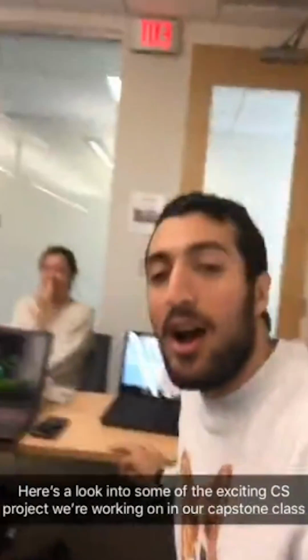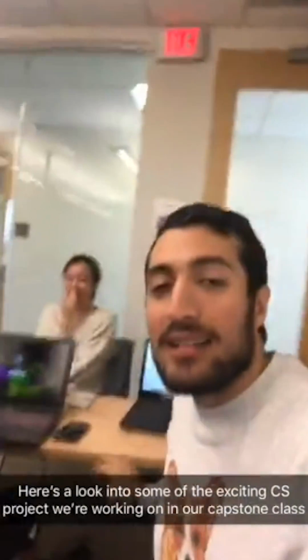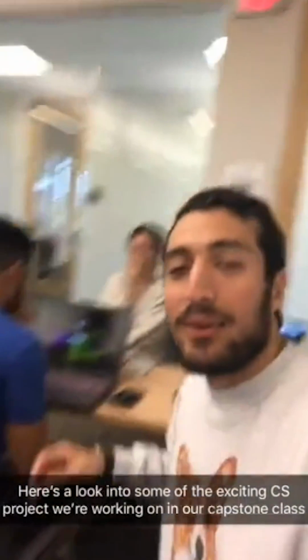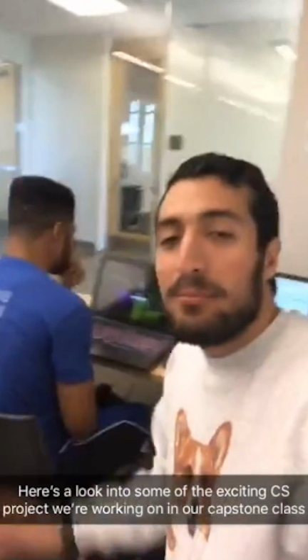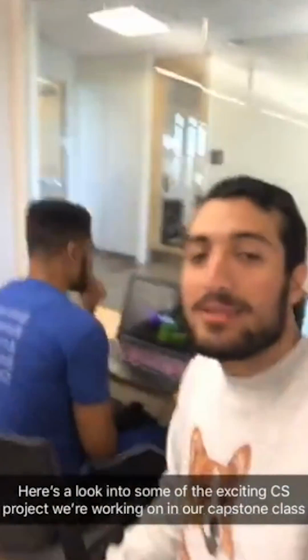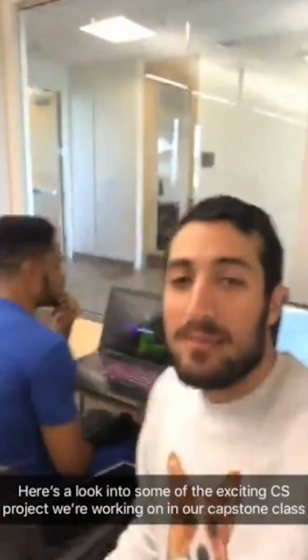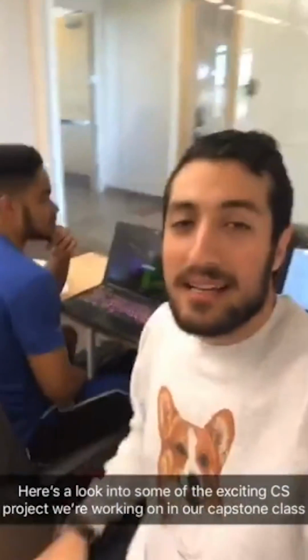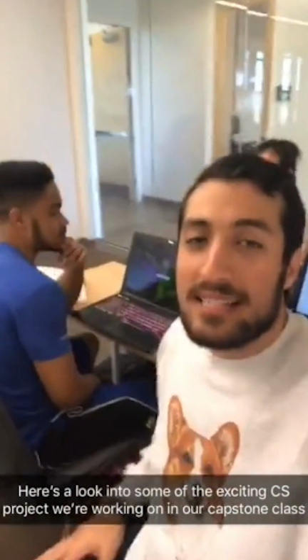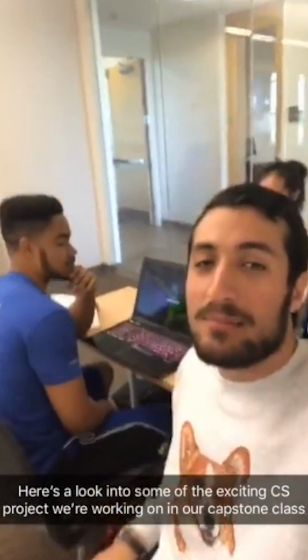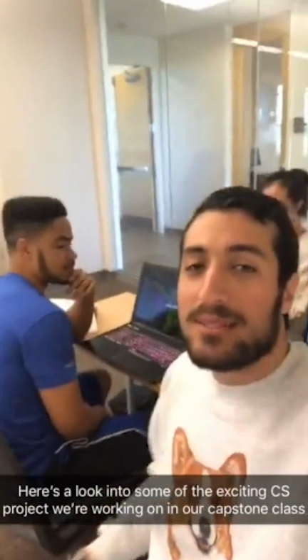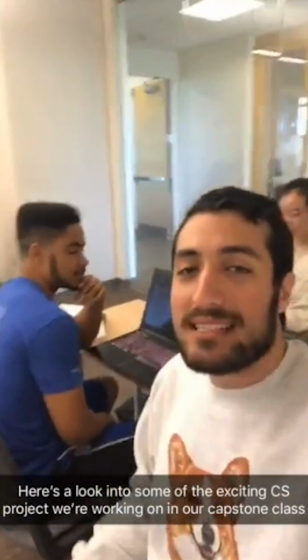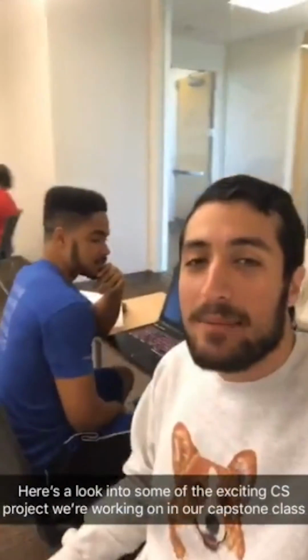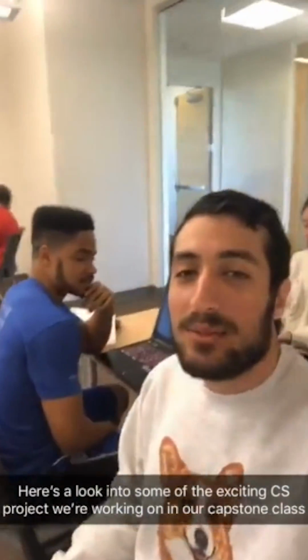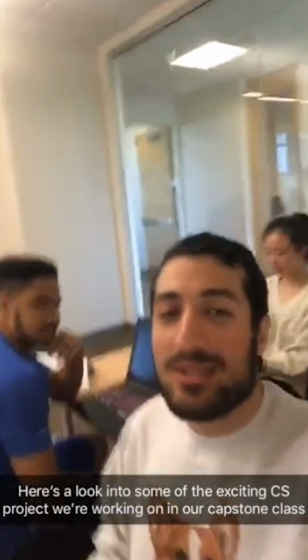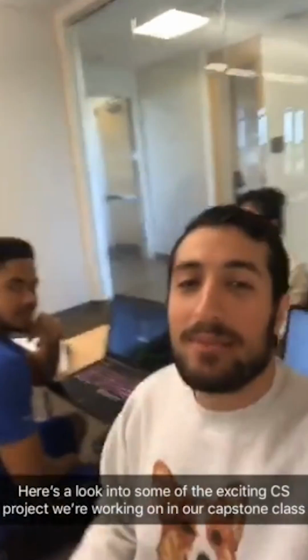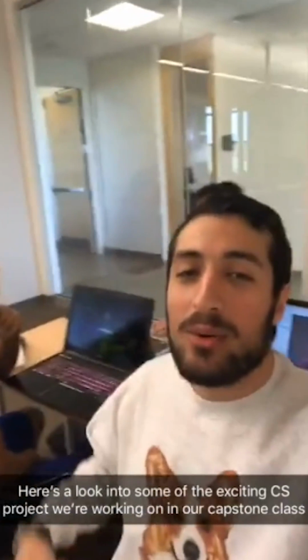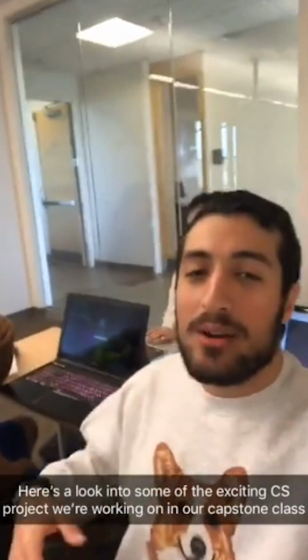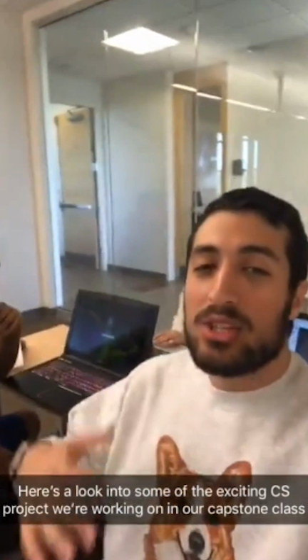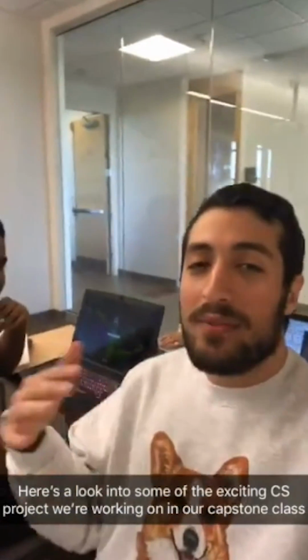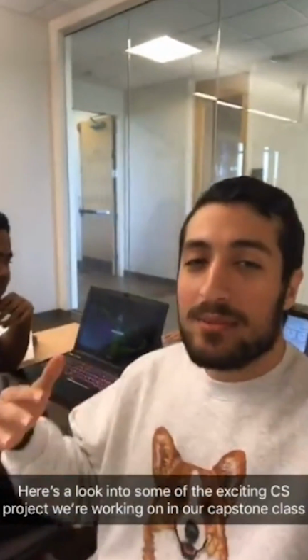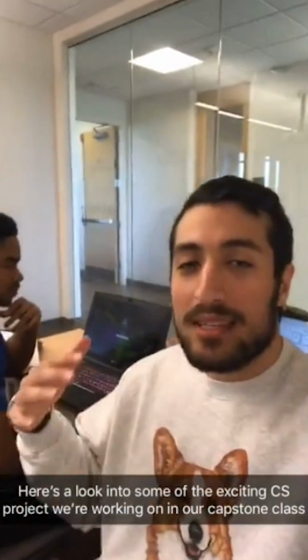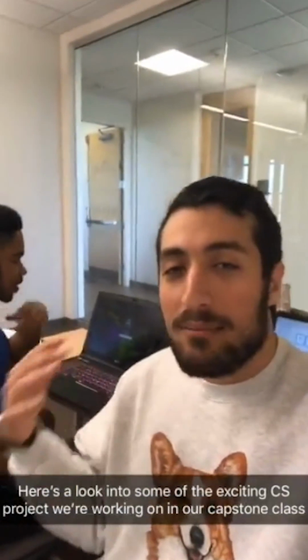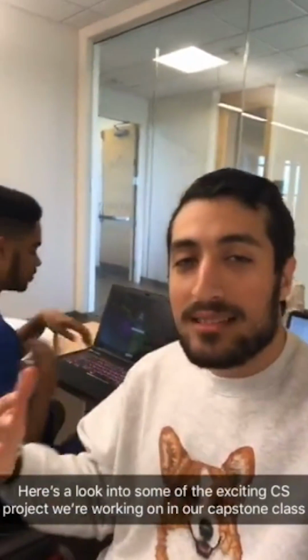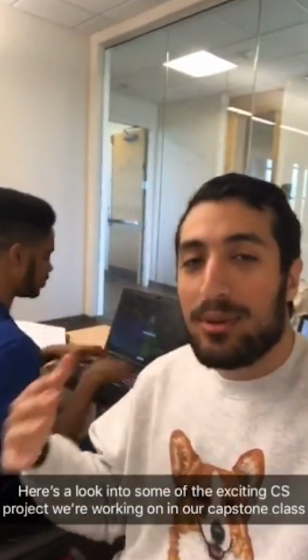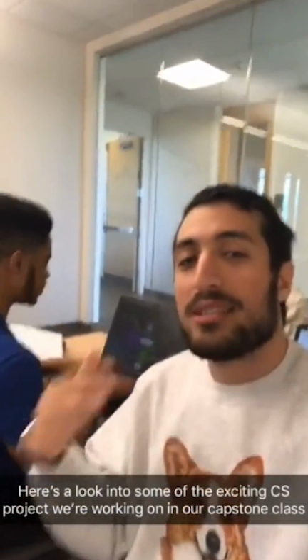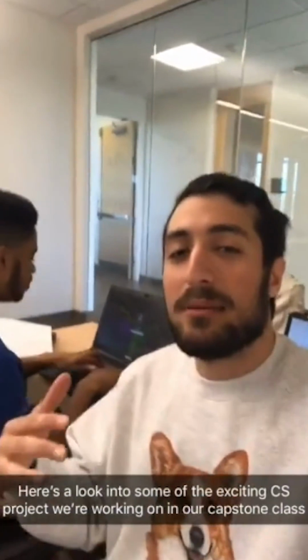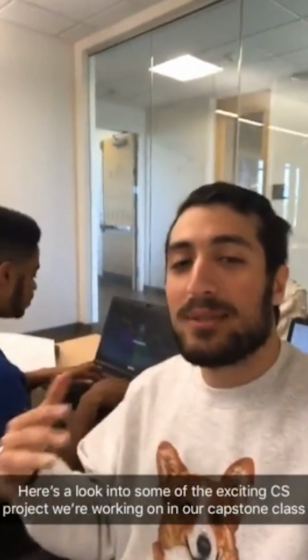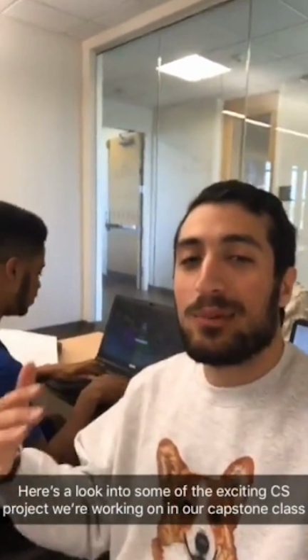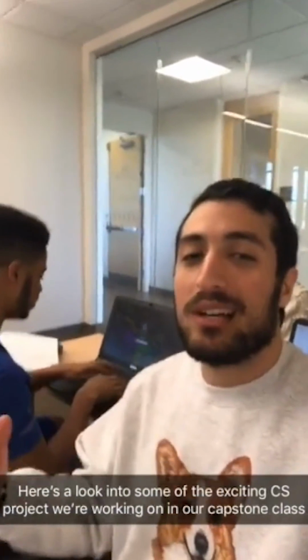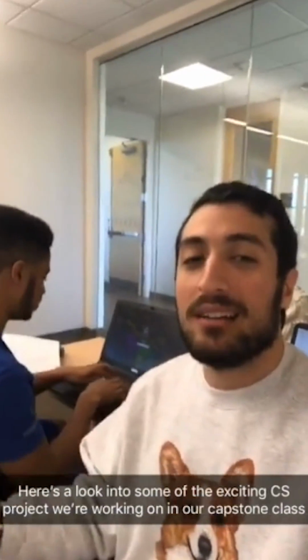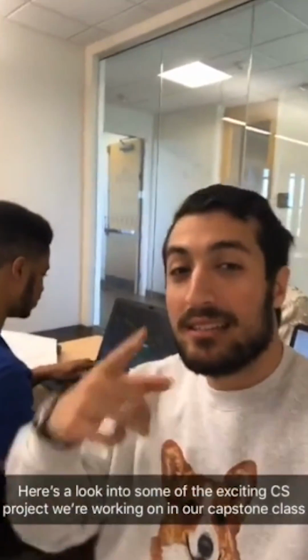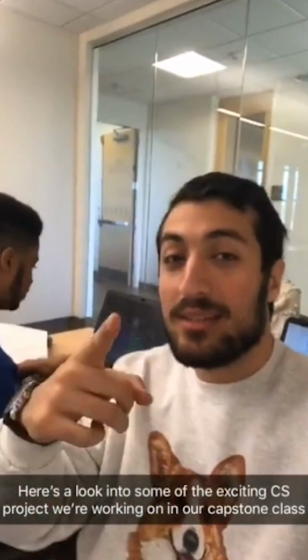Alright, so right now I'm posted up at my senior computer science capstone course, and I'm going to go around and show off some of the amazing projects that my peers are working on. Stay tuned.